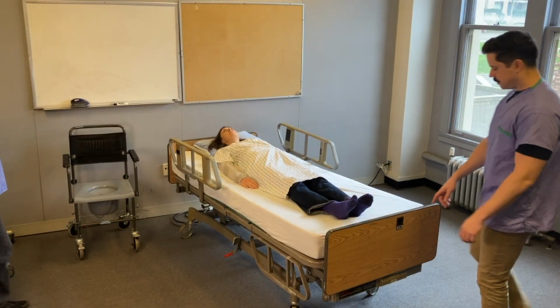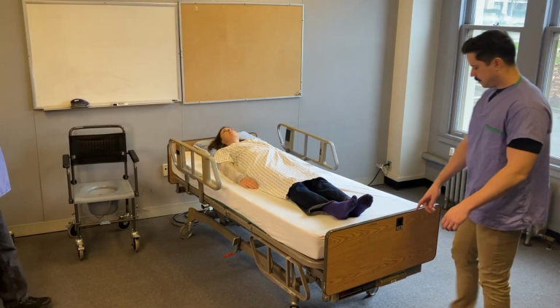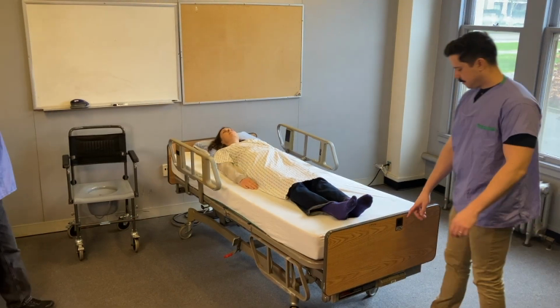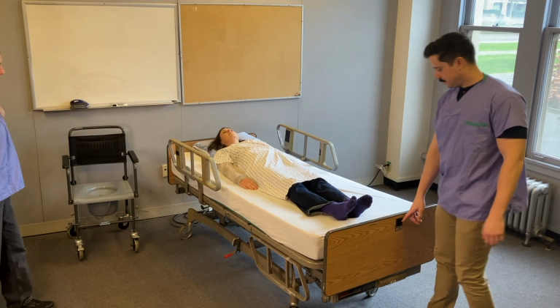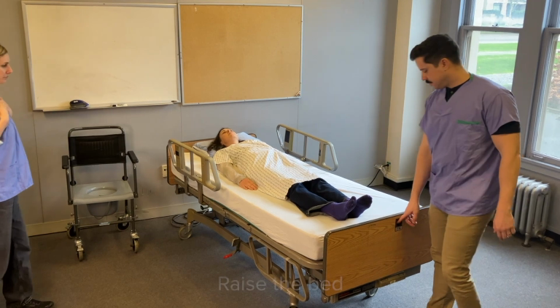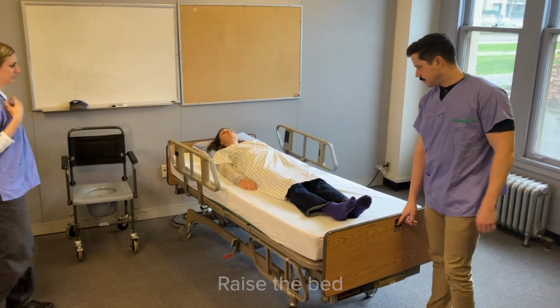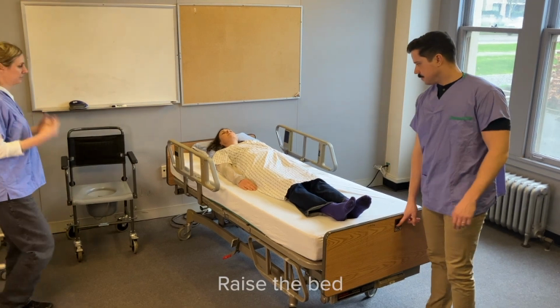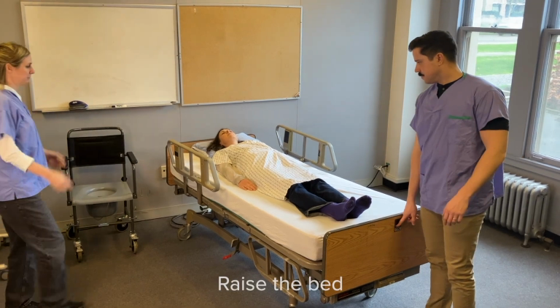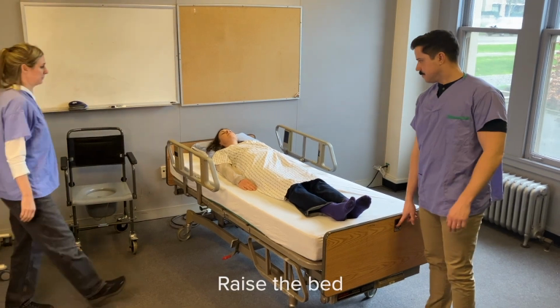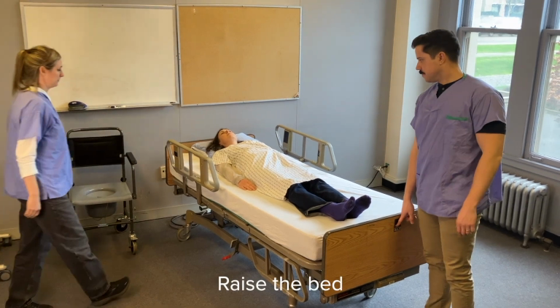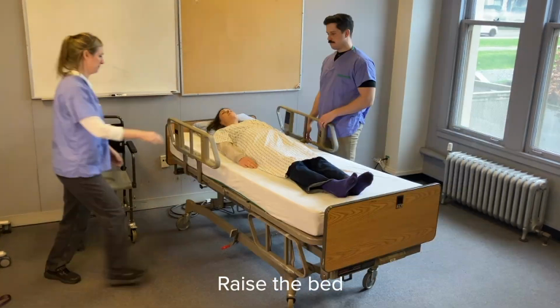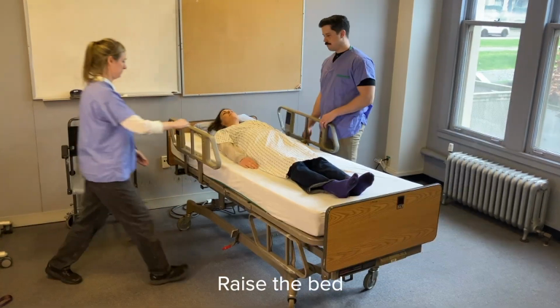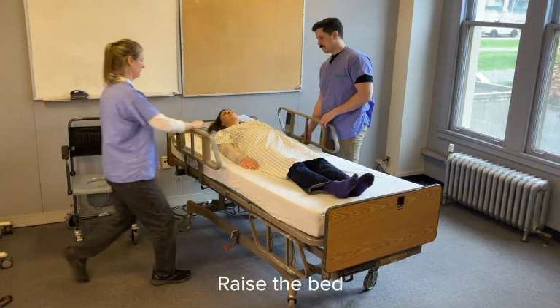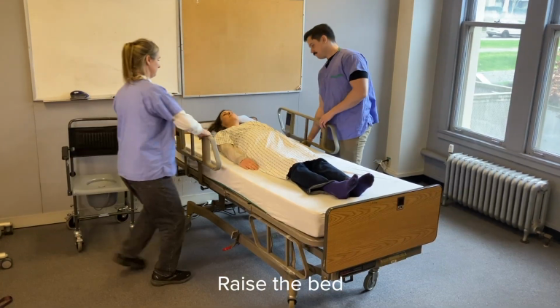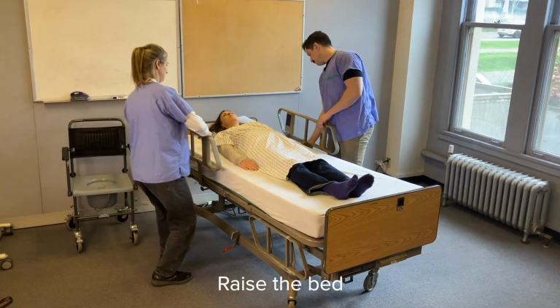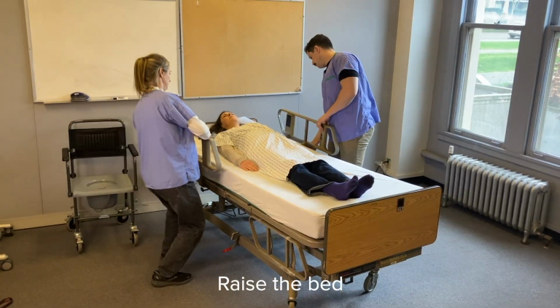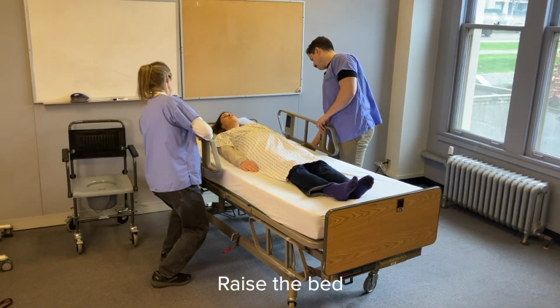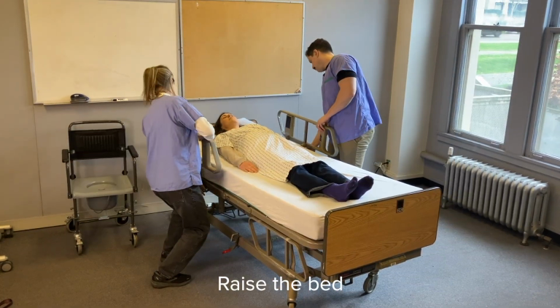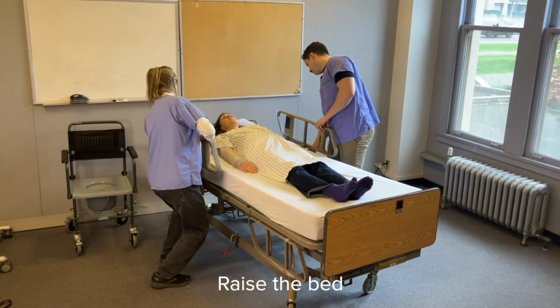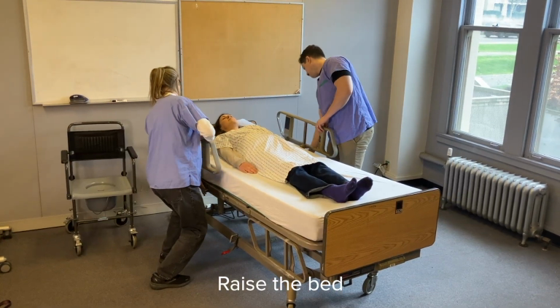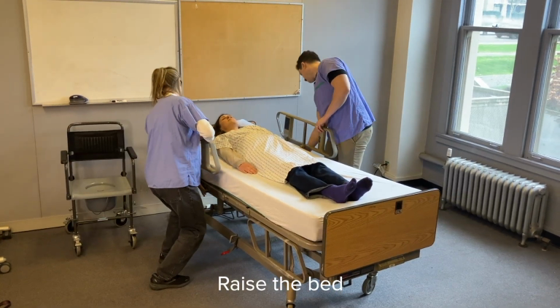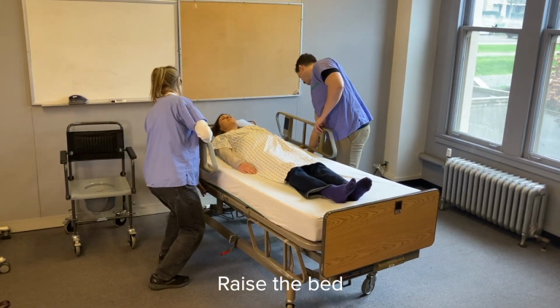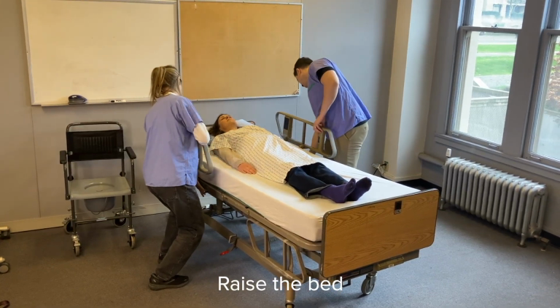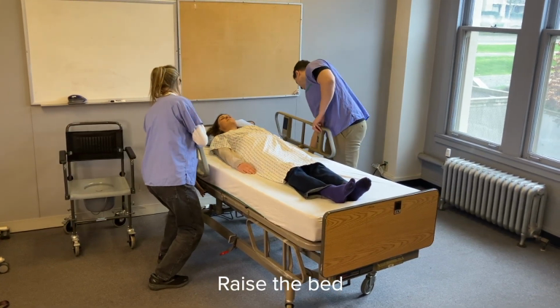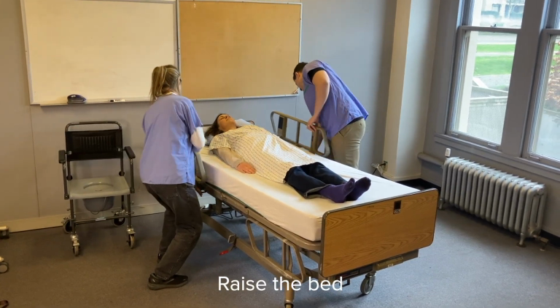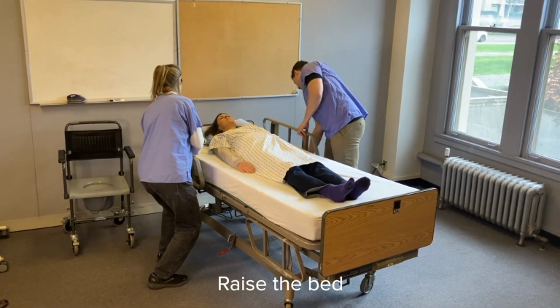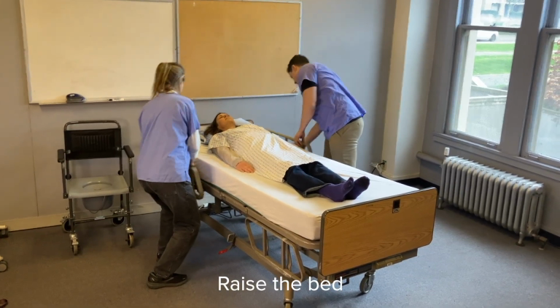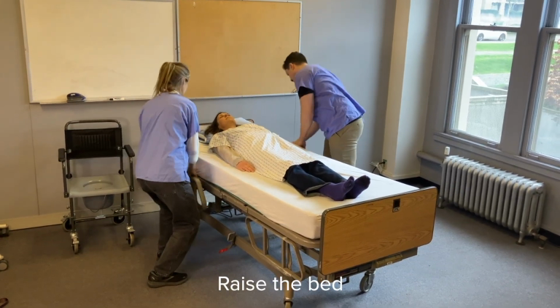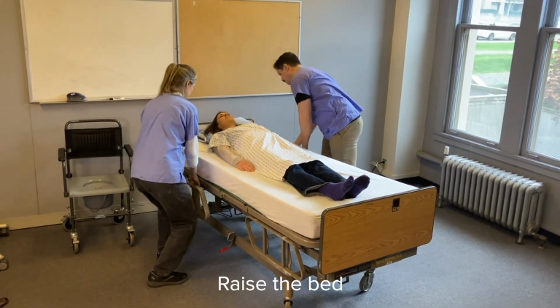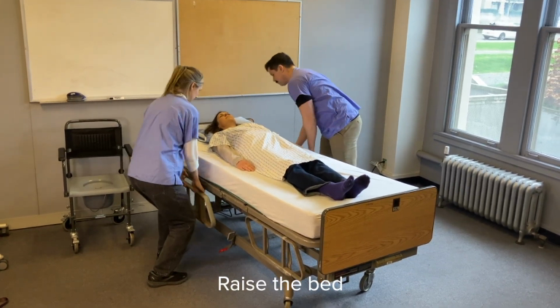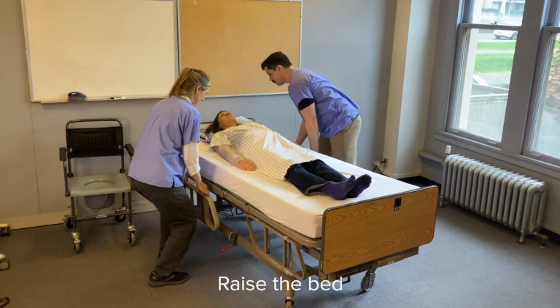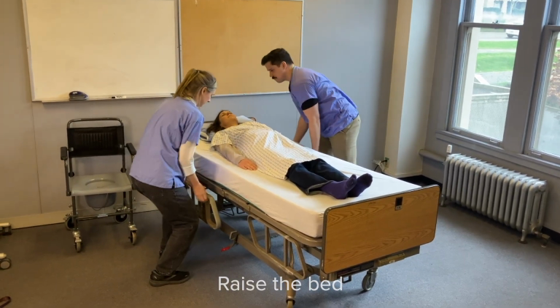Raise the bed to a good working height. This is between the hip and waist of the shortest caregiver.